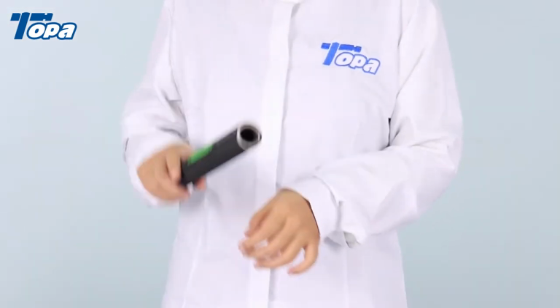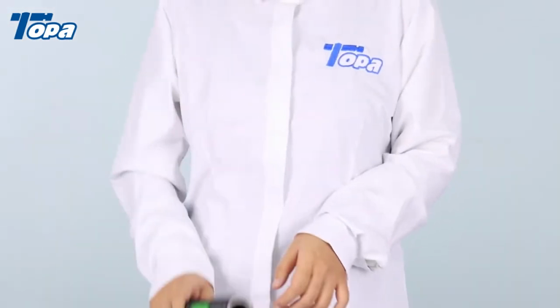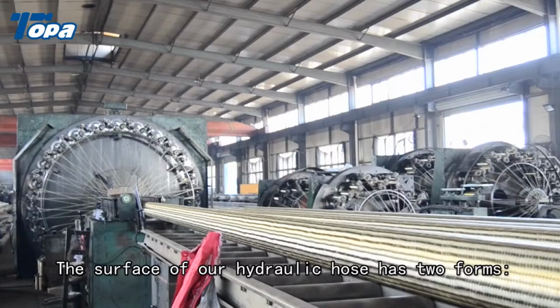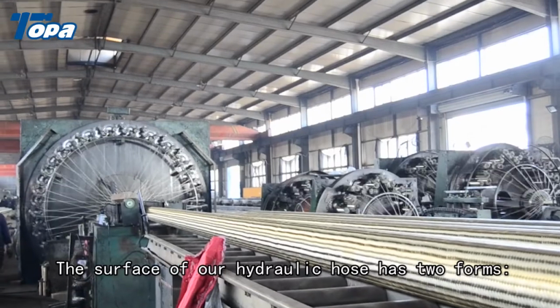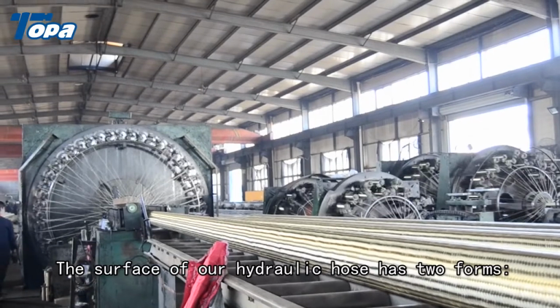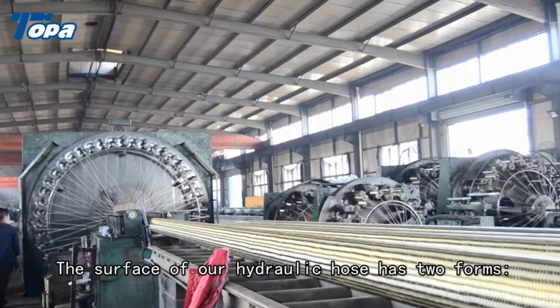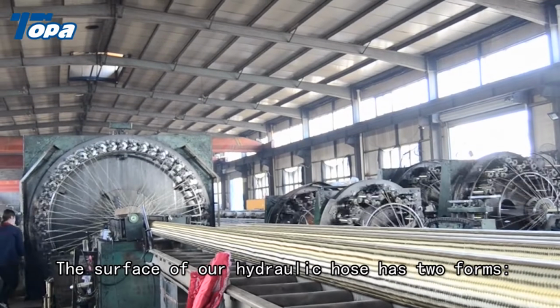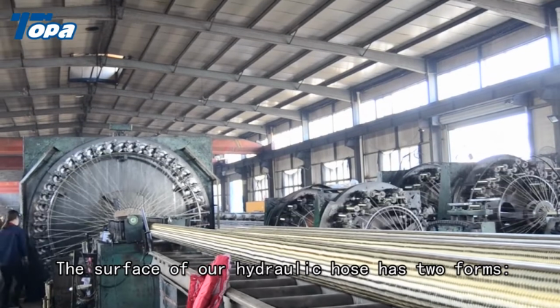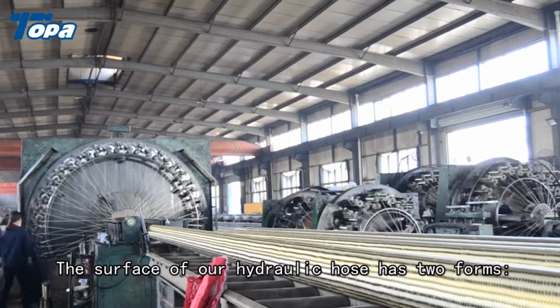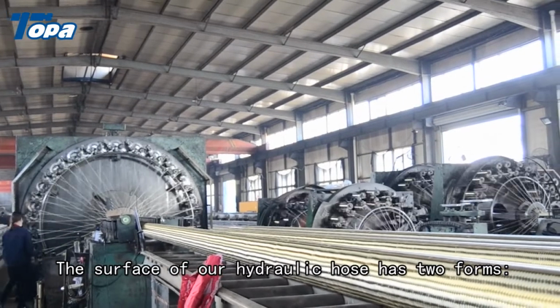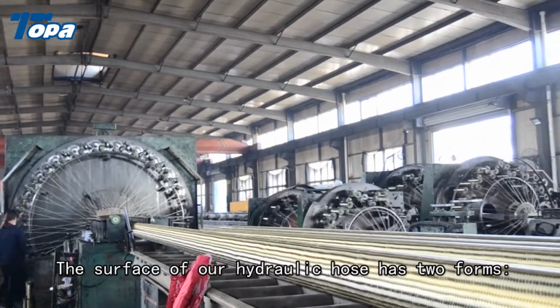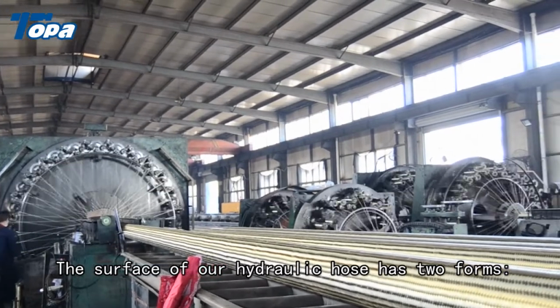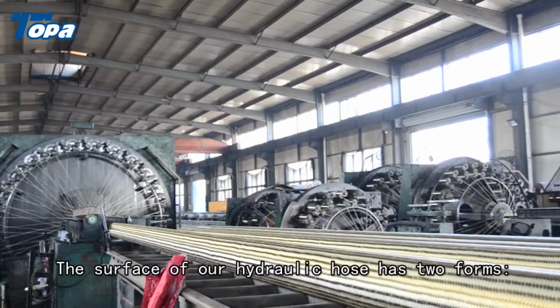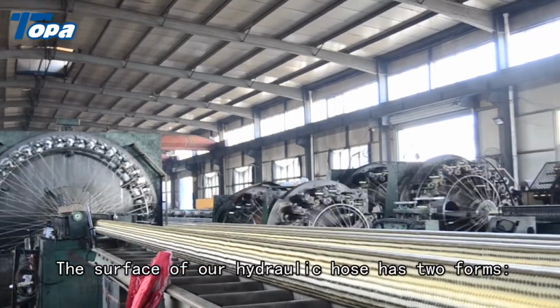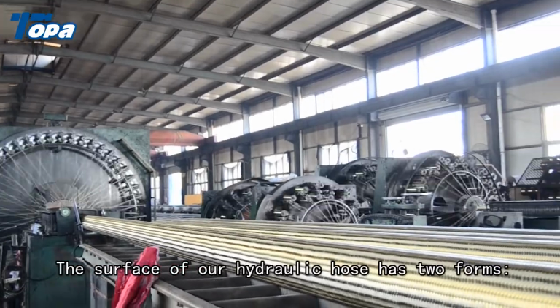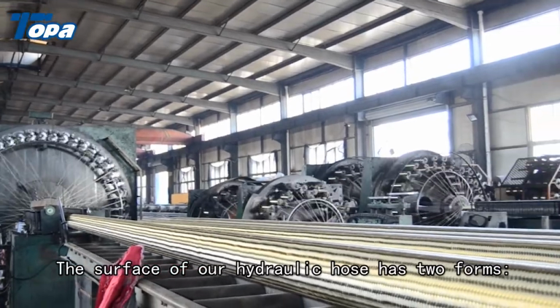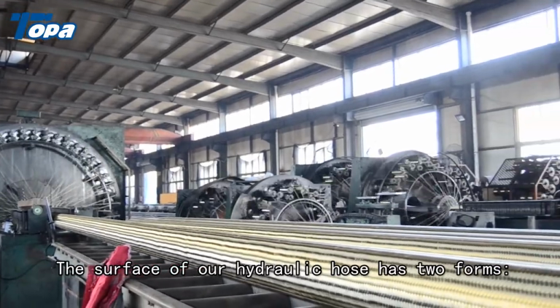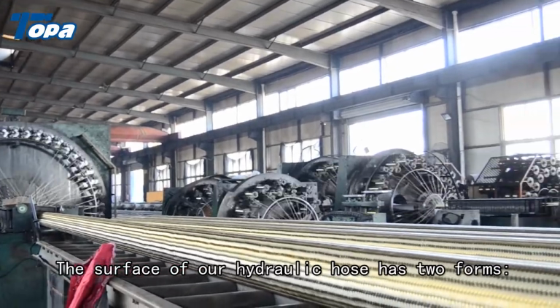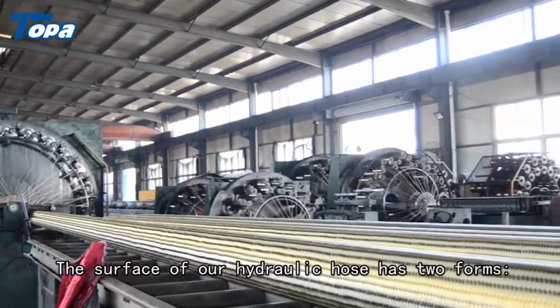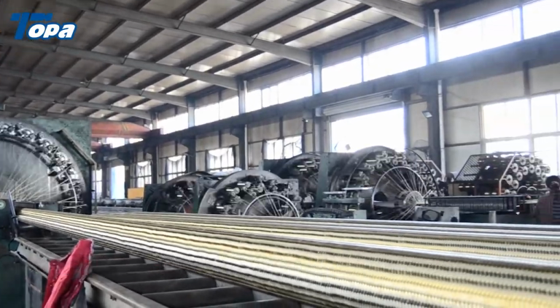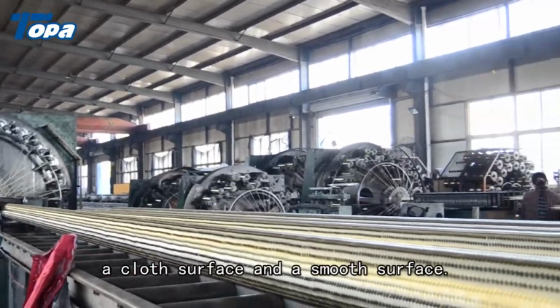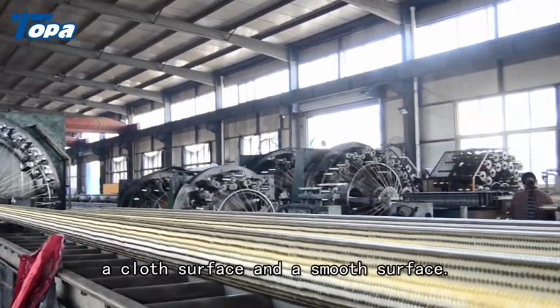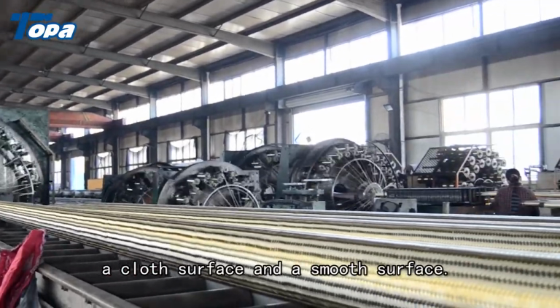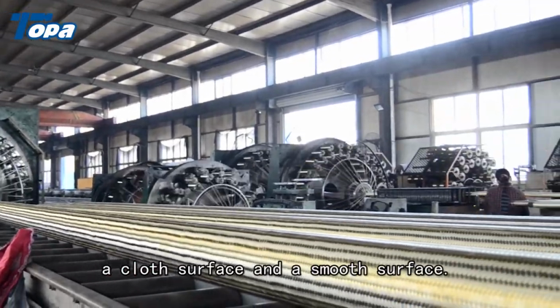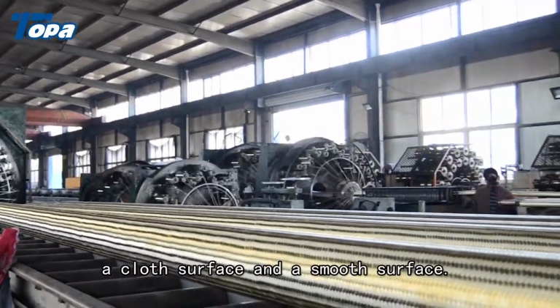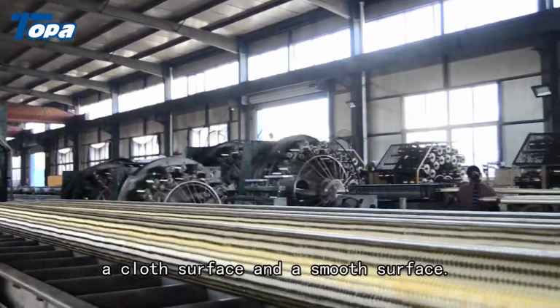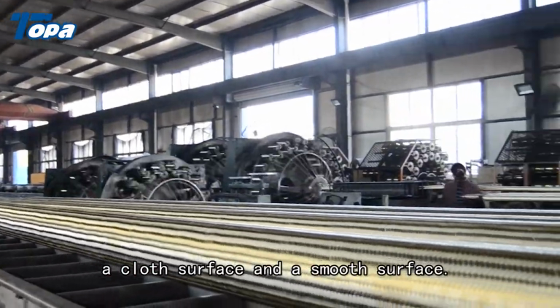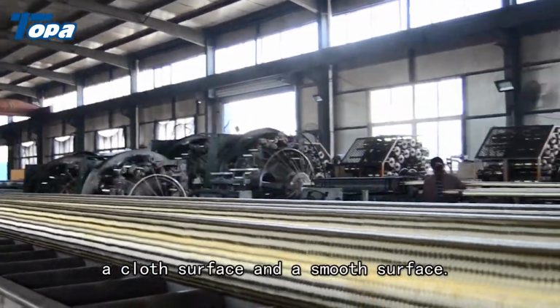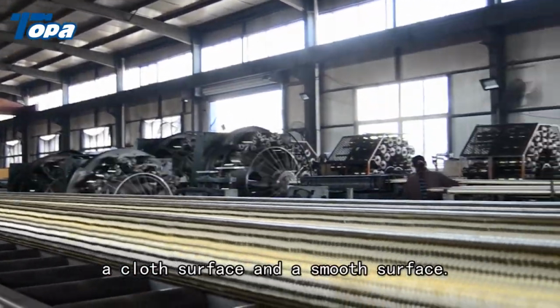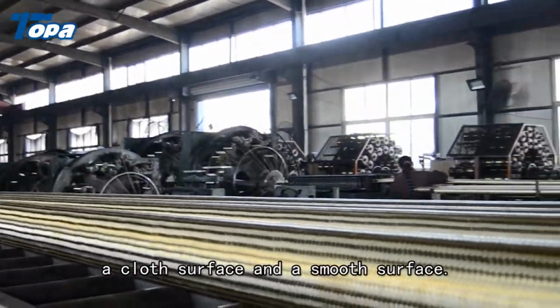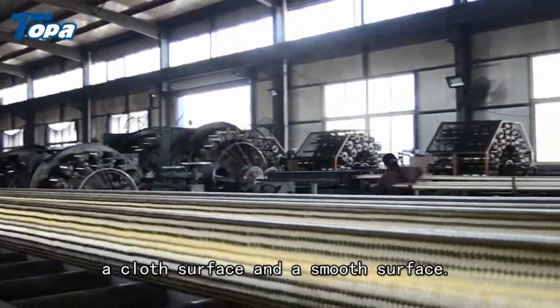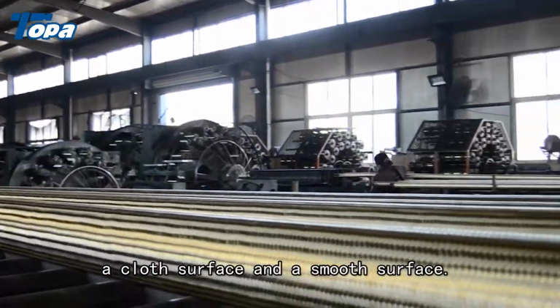The surface of our hydraulic hose has two forms: a cloth surface and a smooth surface.